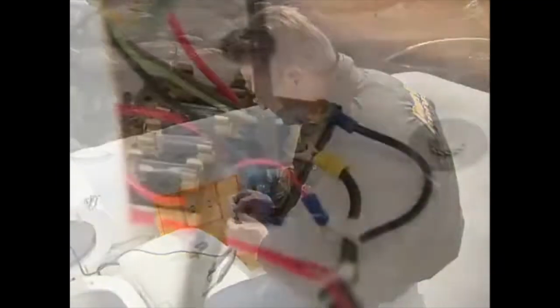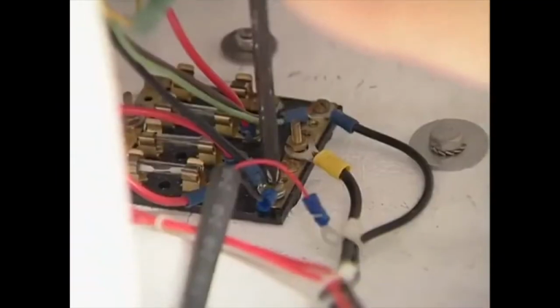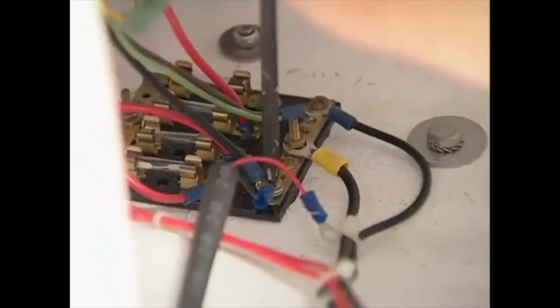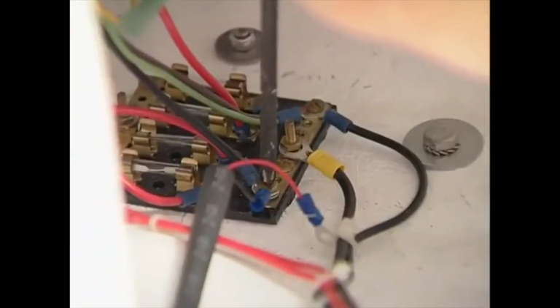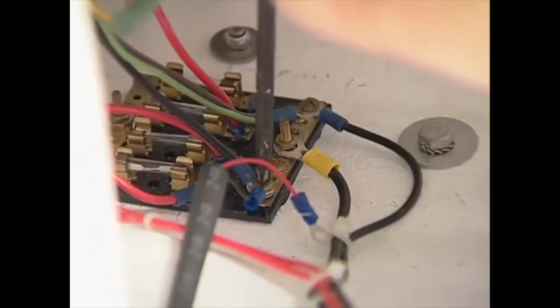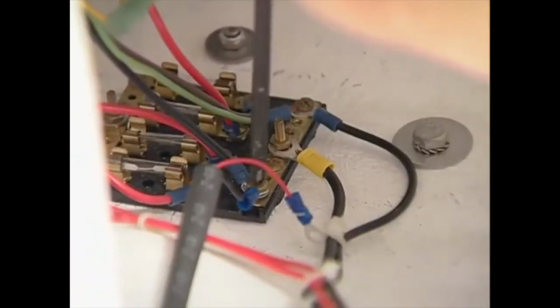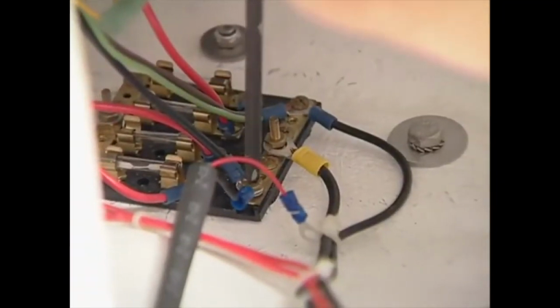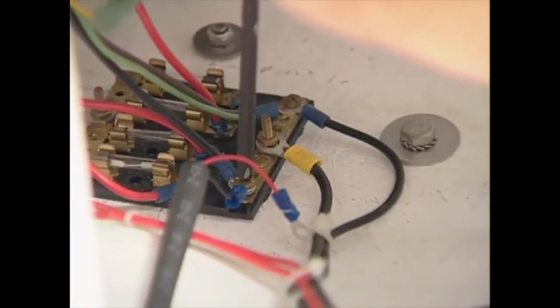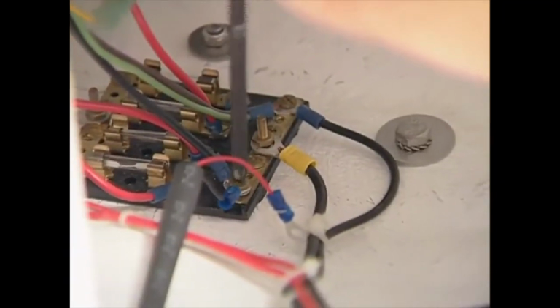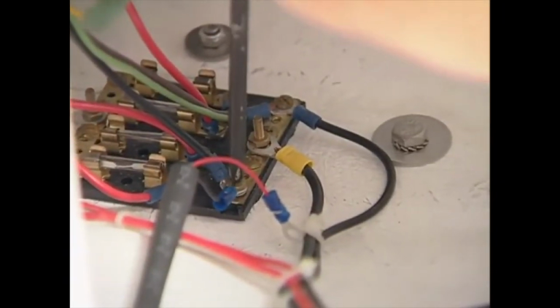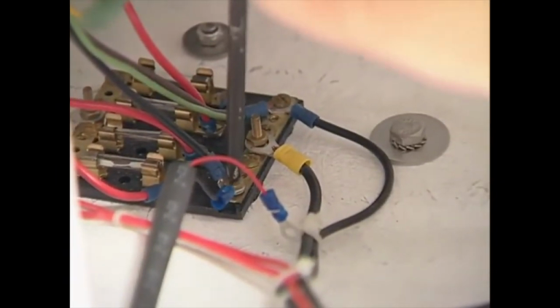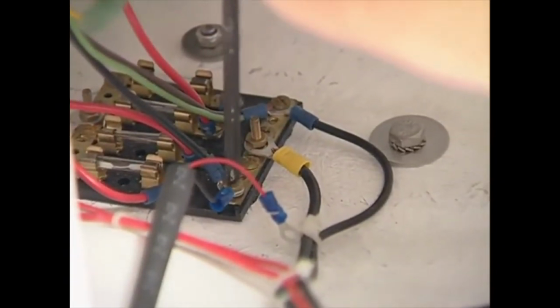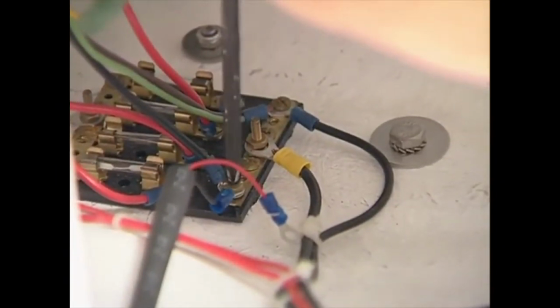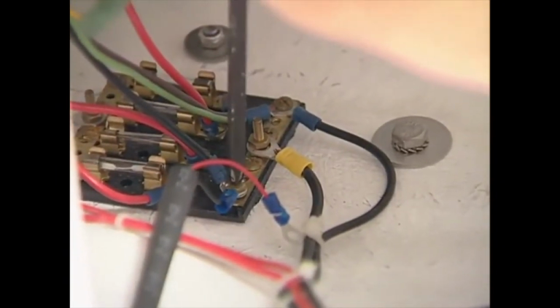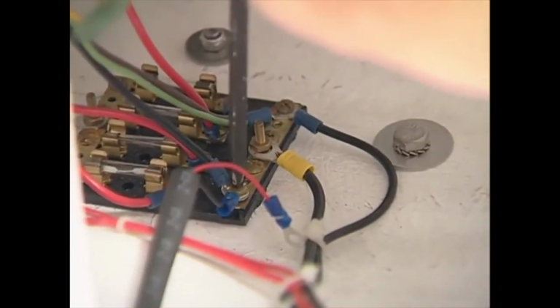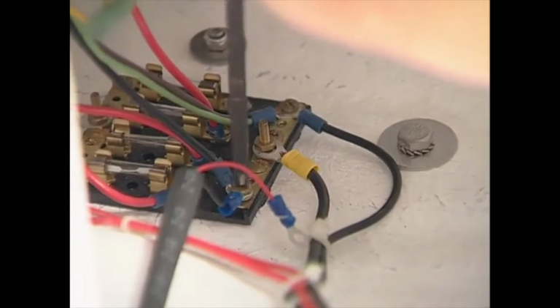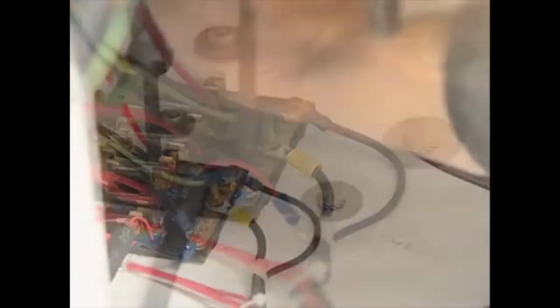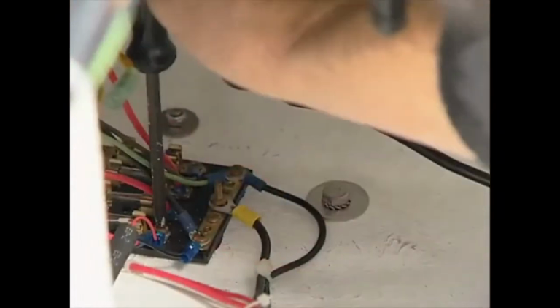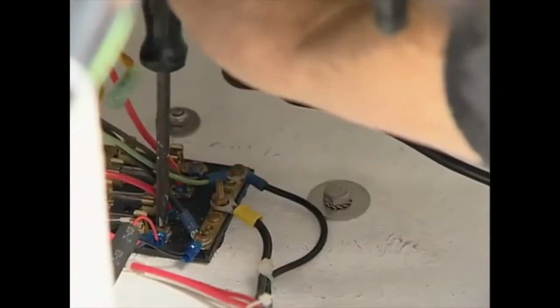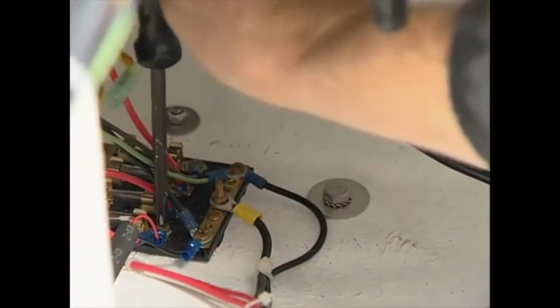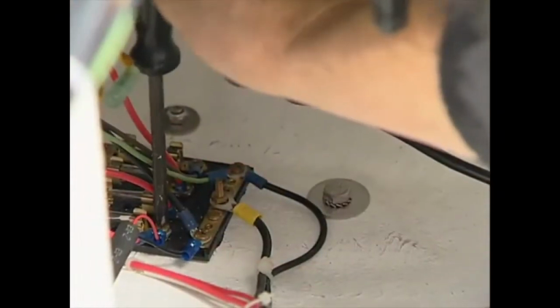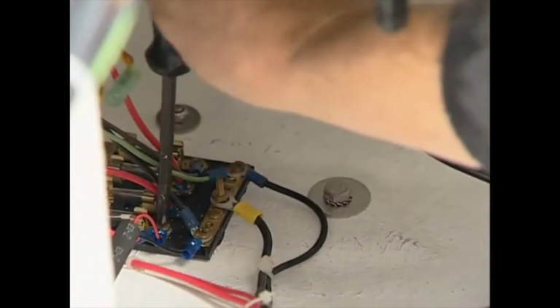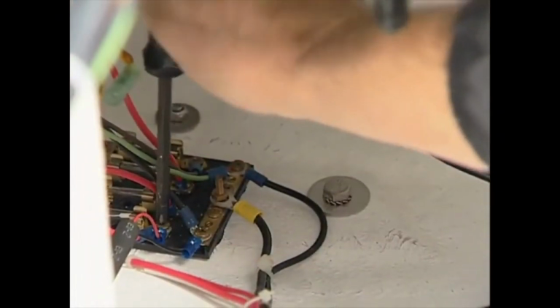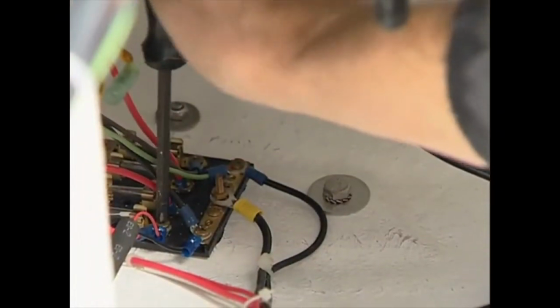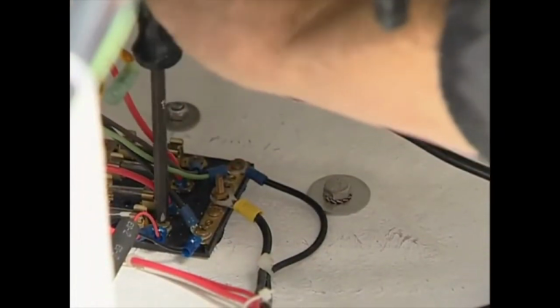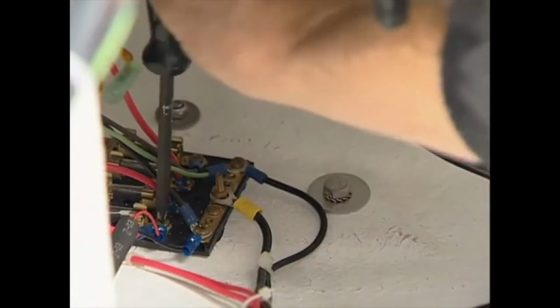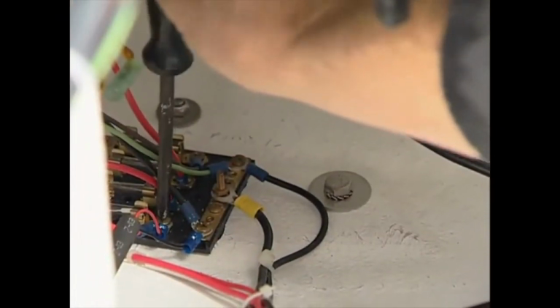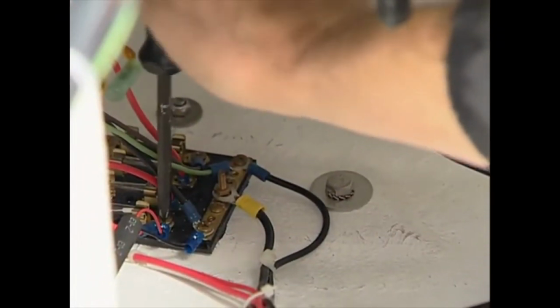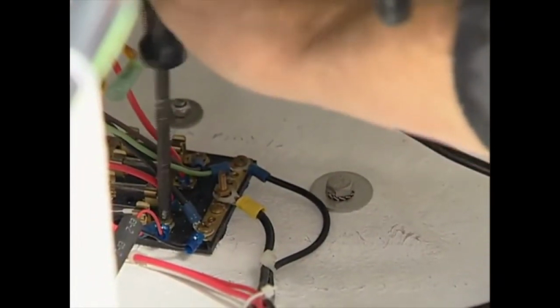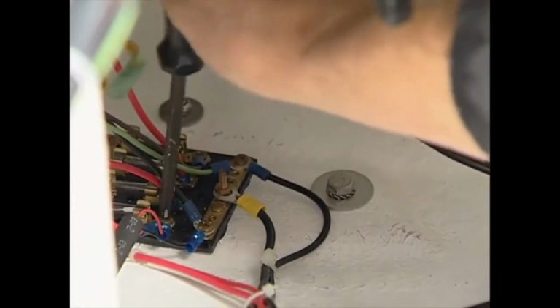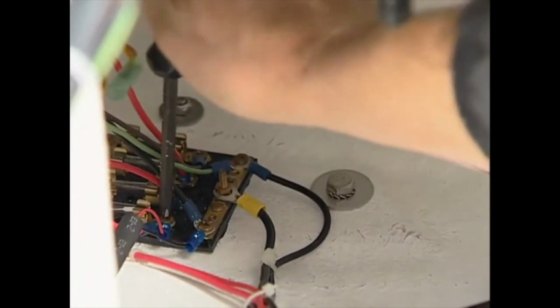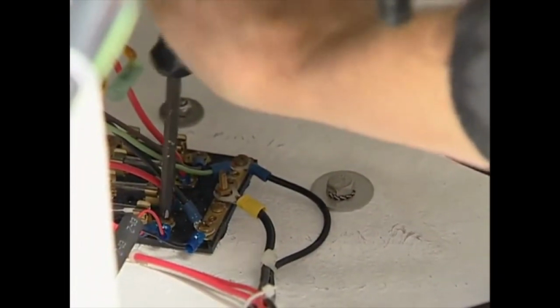Finally, the negative lead is connected to a ground bus behind the helm, and the positive lead is connected to a fused positive source.